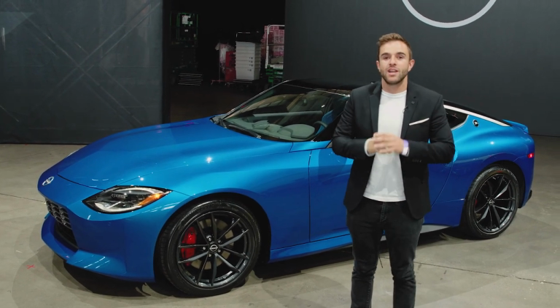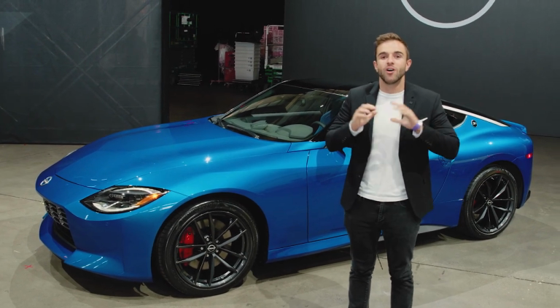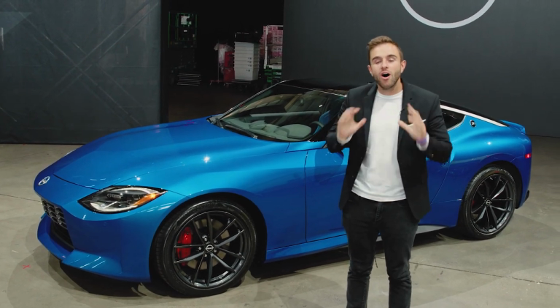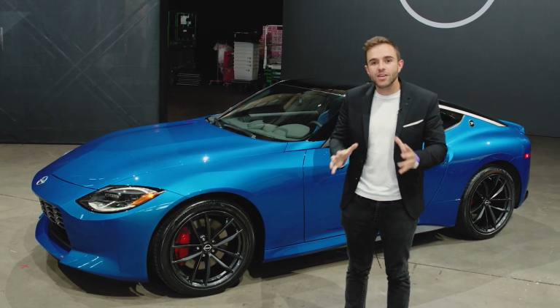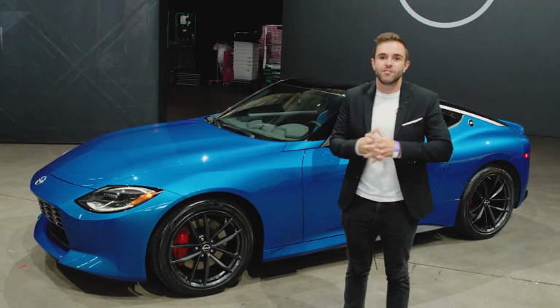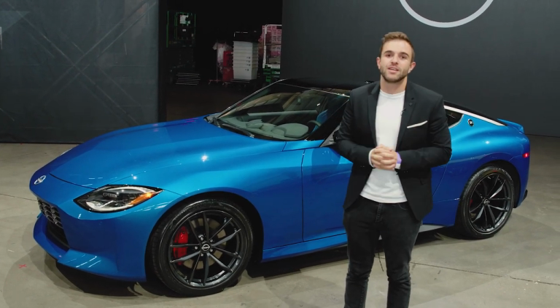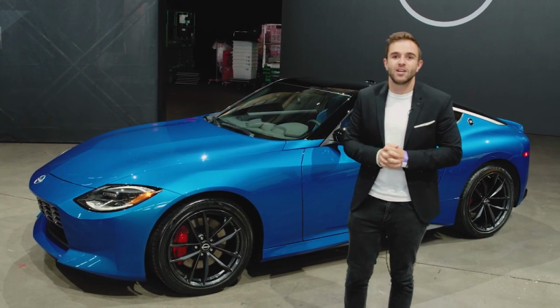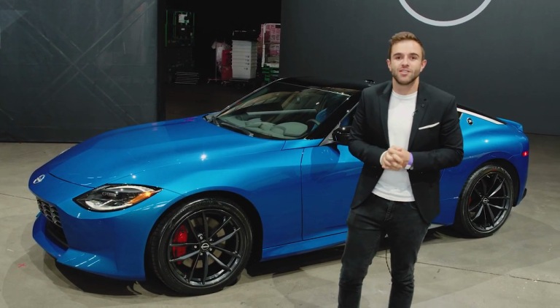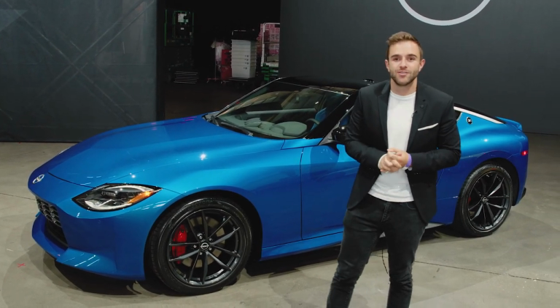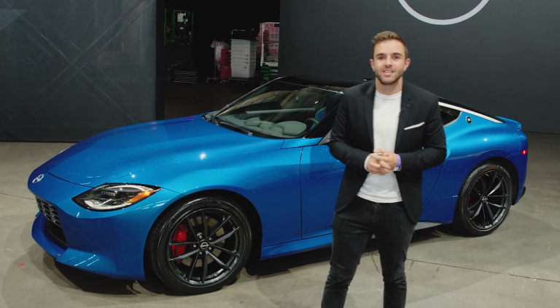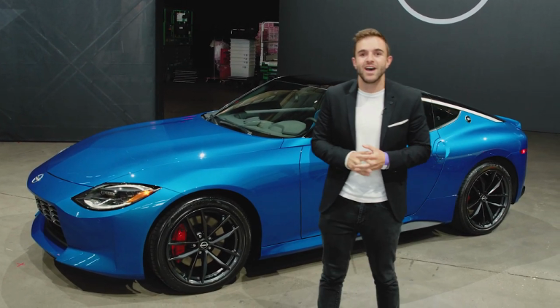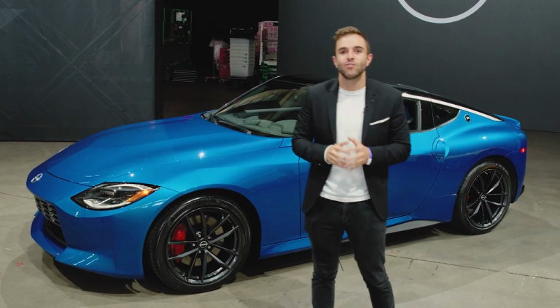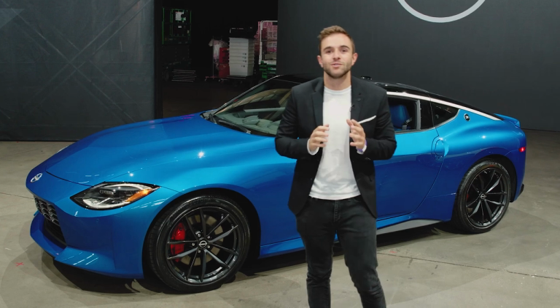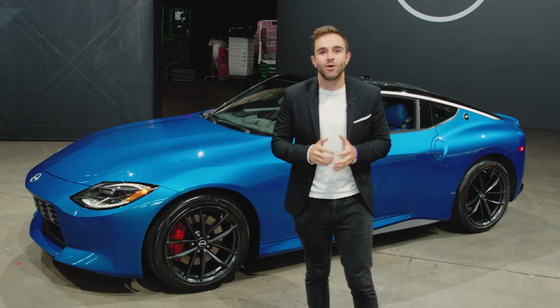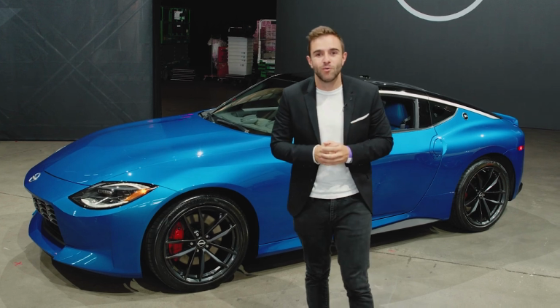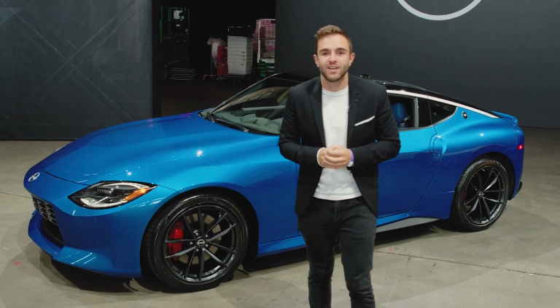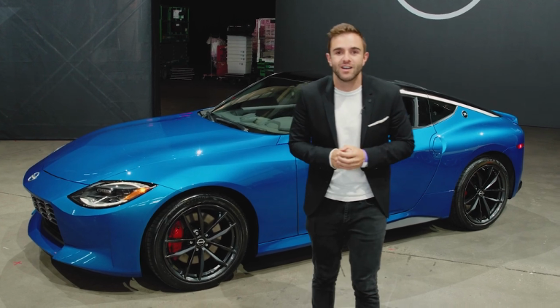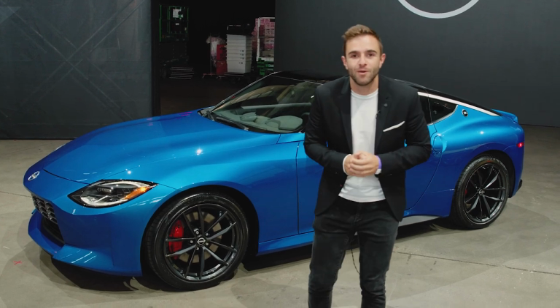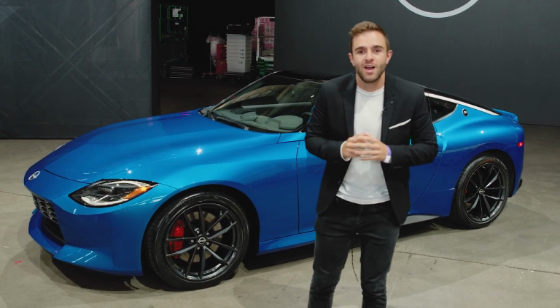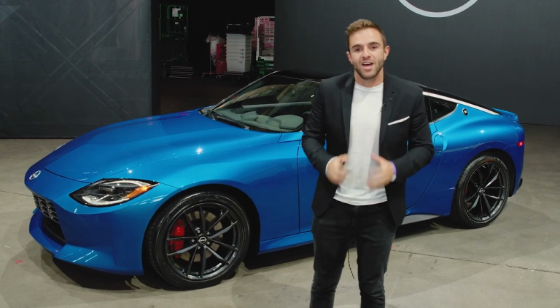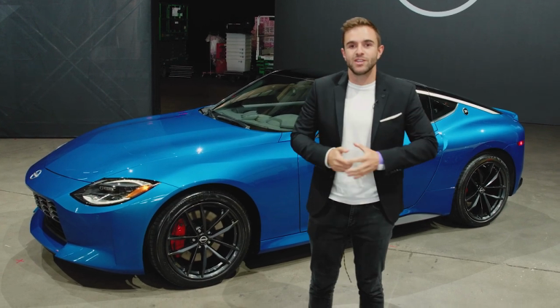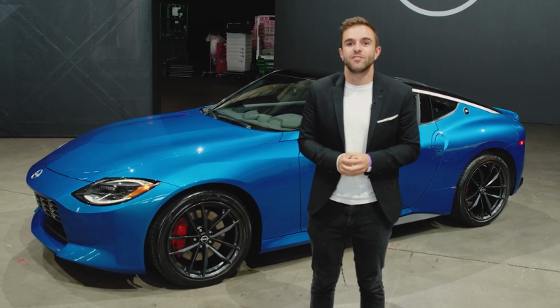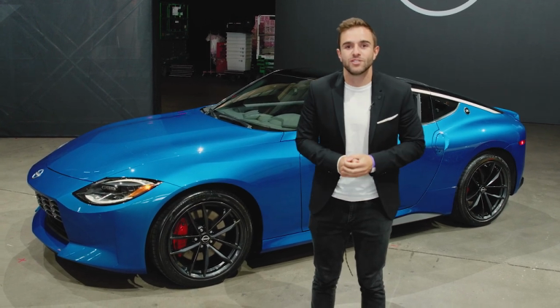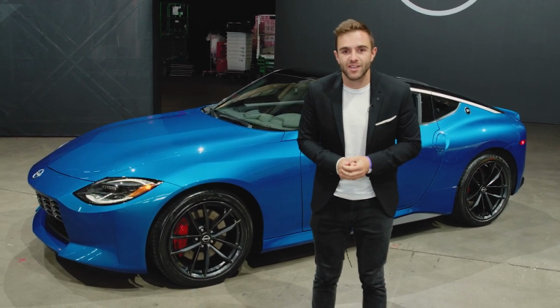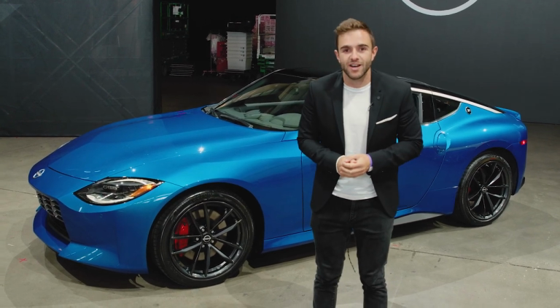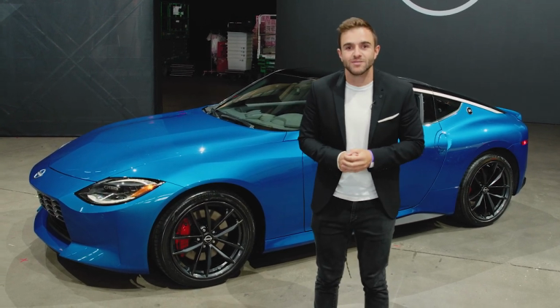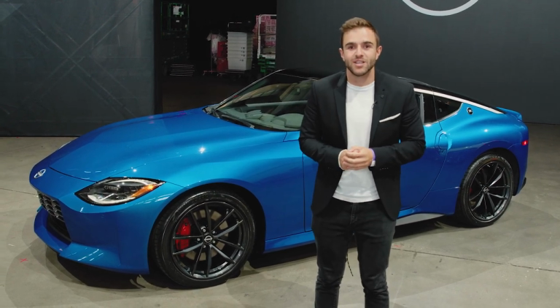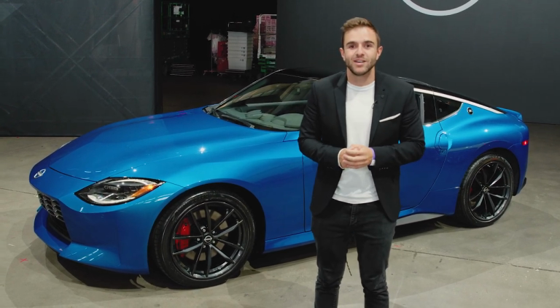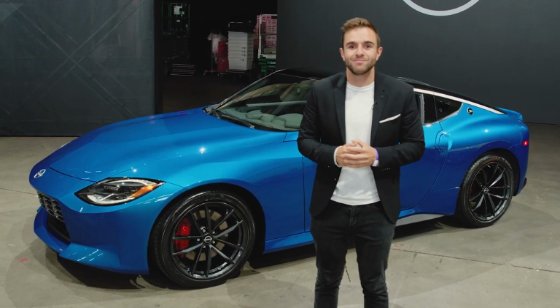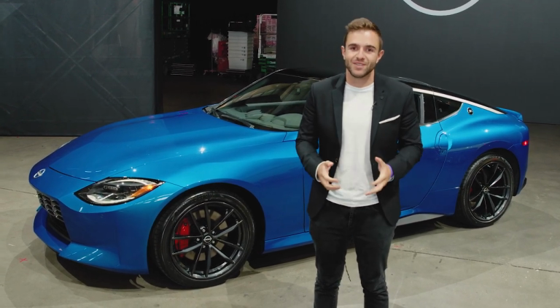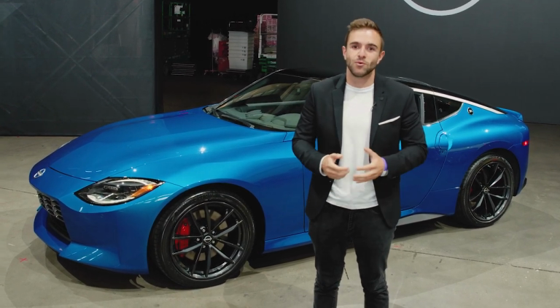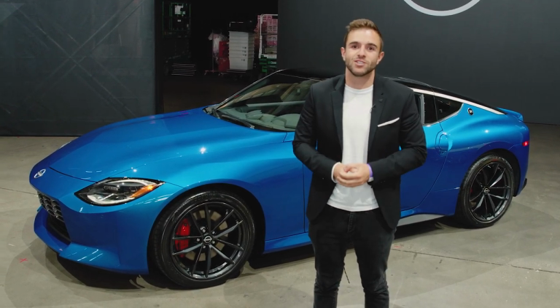For all the information on the new Z, head over to MotorOne.com and read the full story there. And as always, thanks for watching.